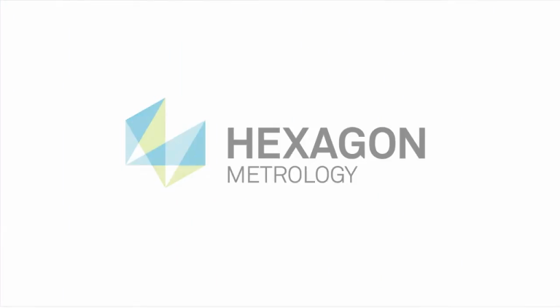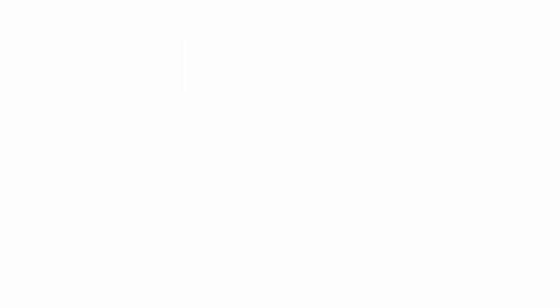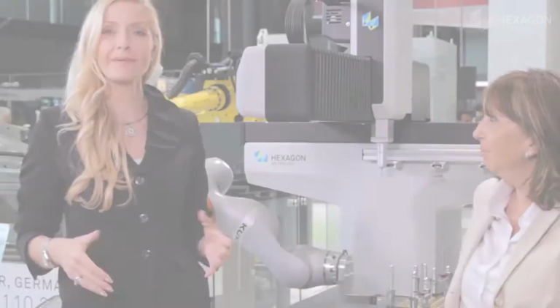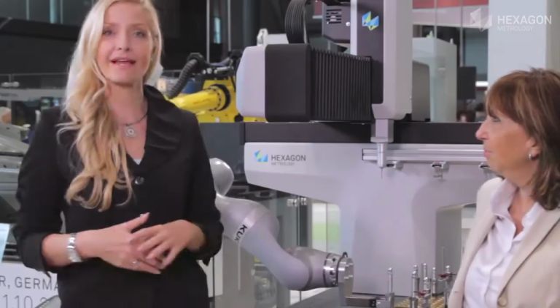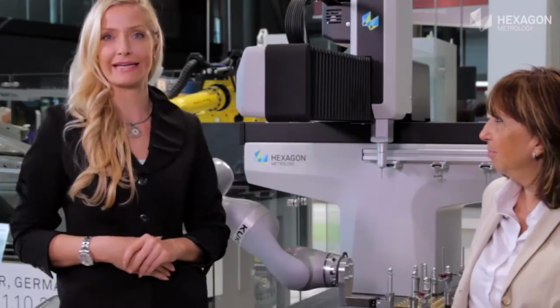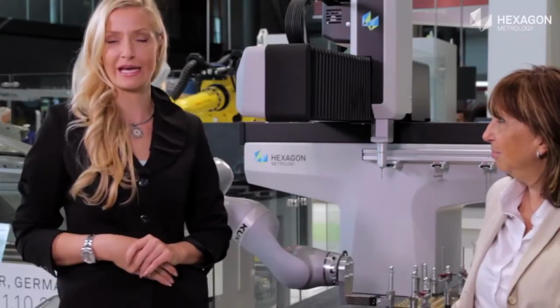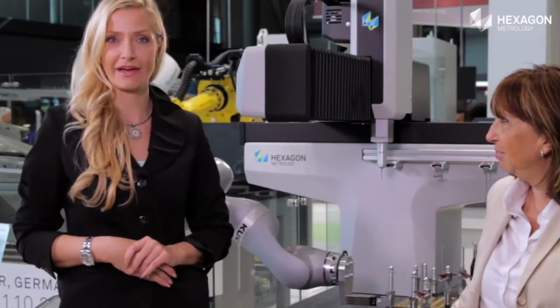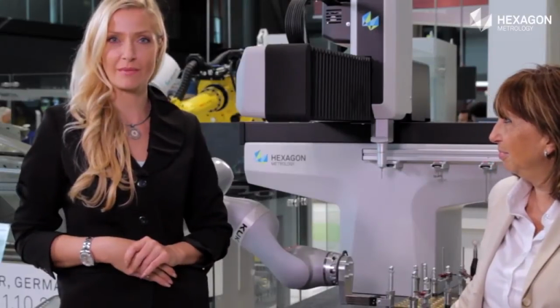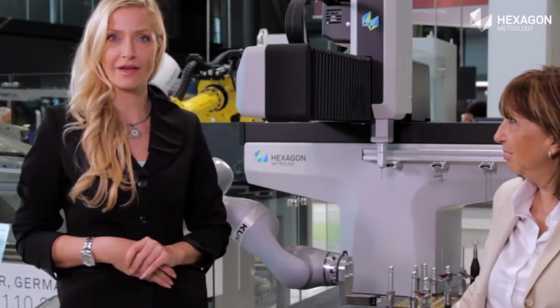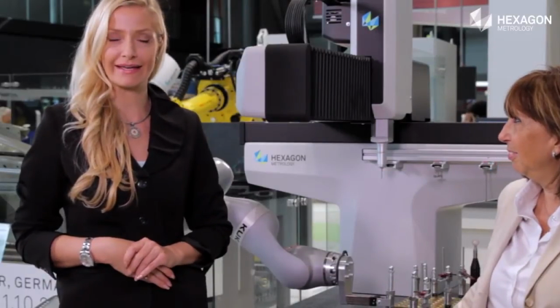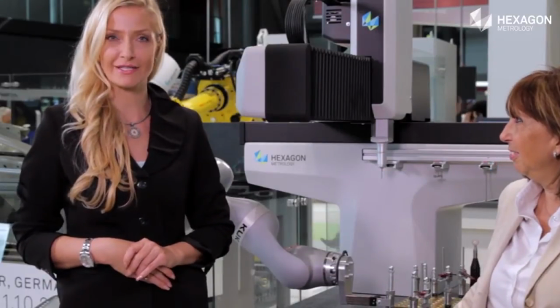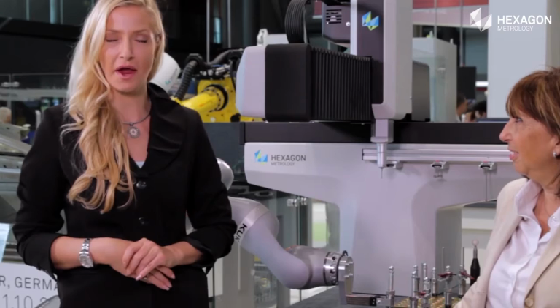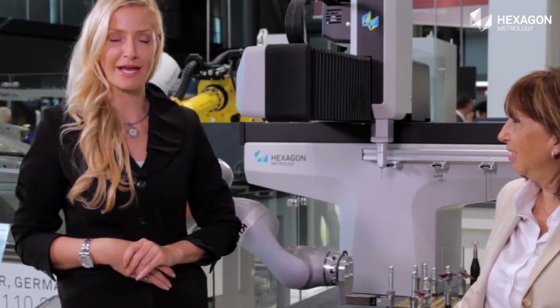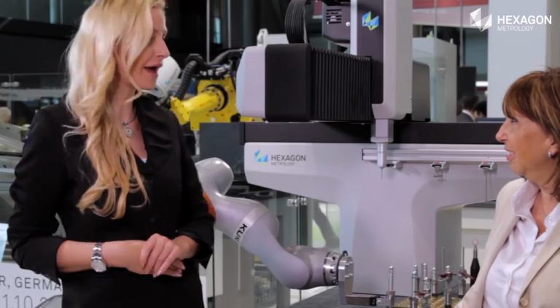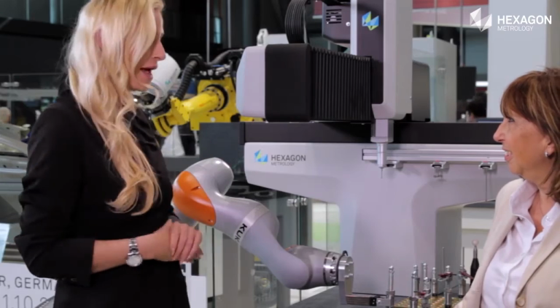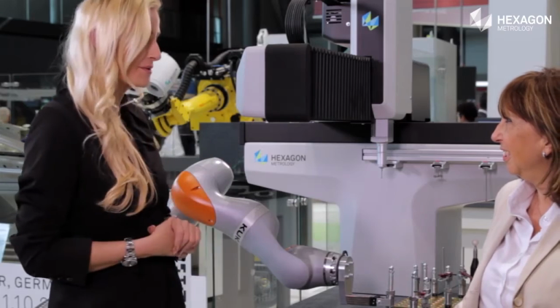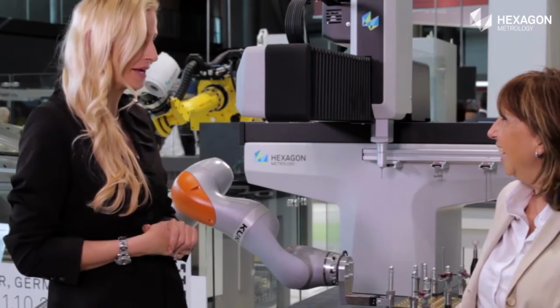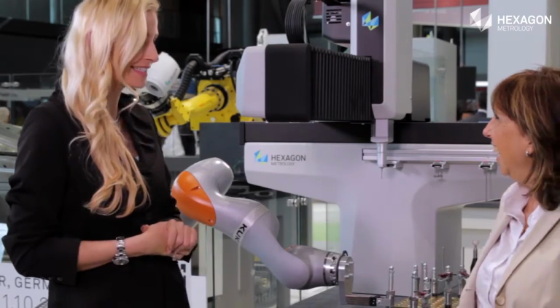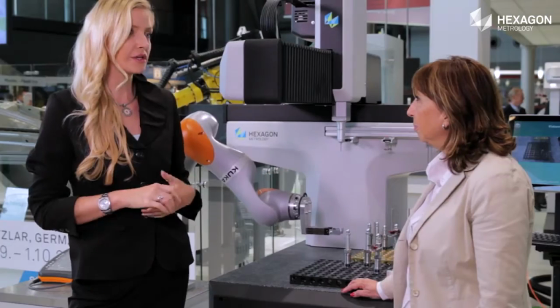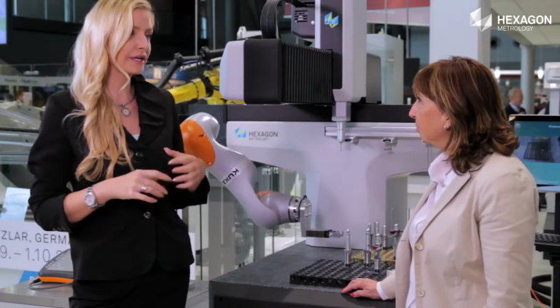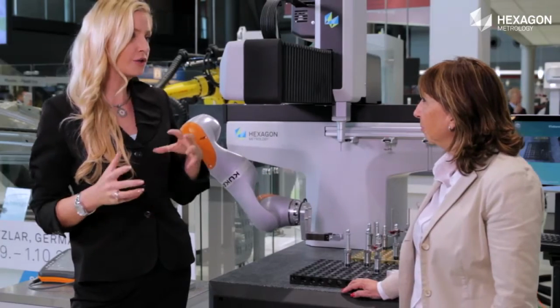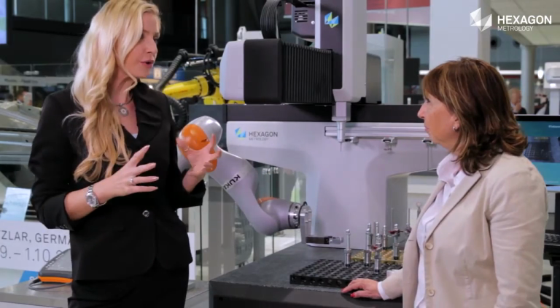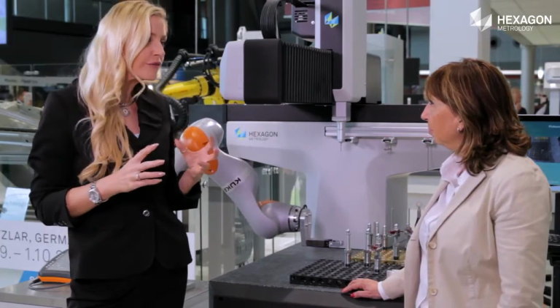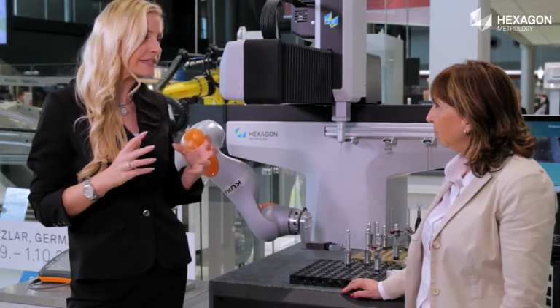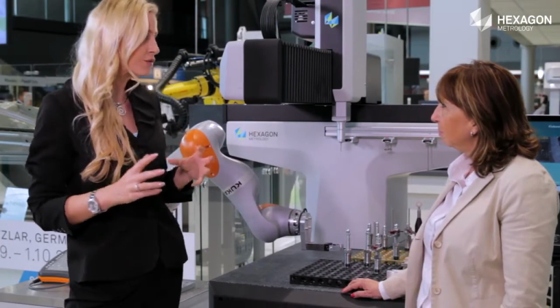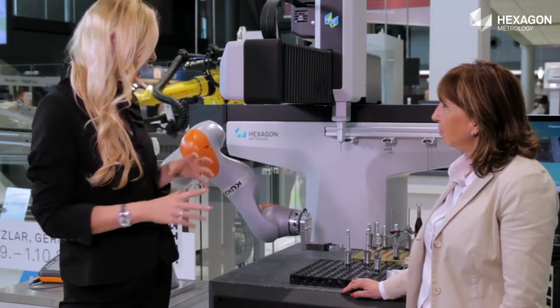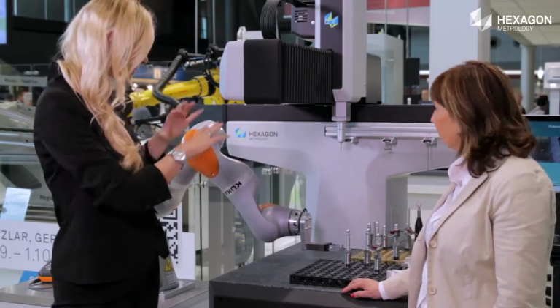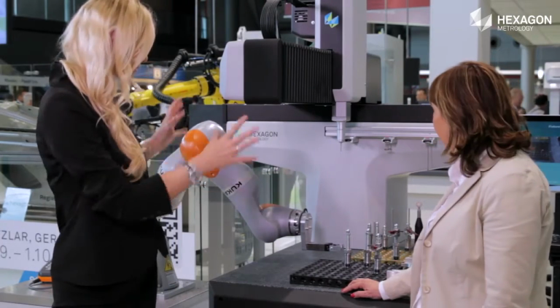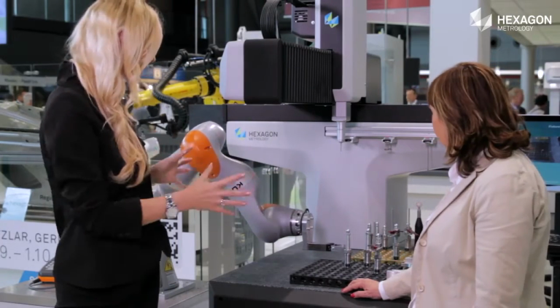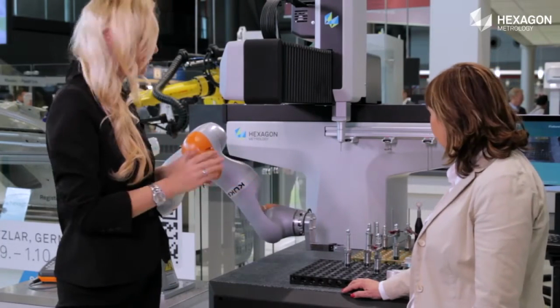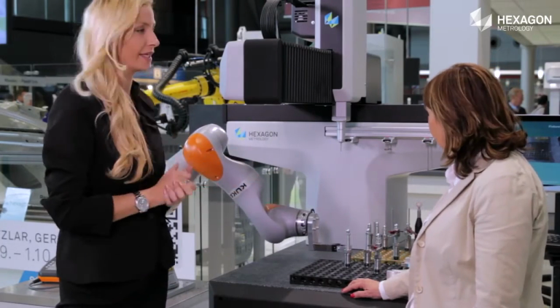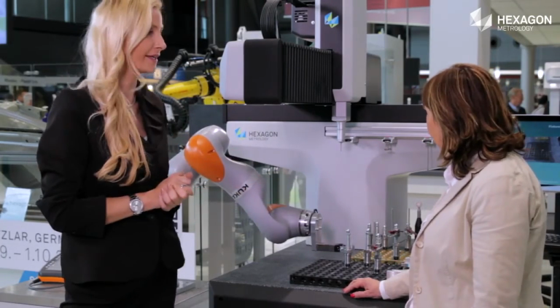I'm standing here with Ana Maria. Hello Ana Maria. So can you briefly describe the product we're seeing here?